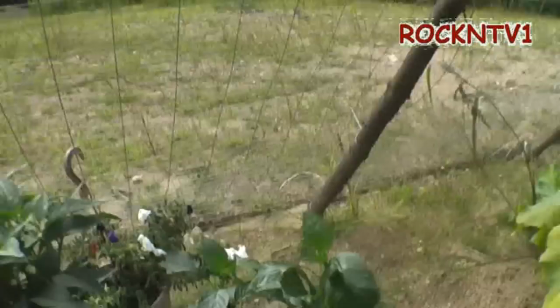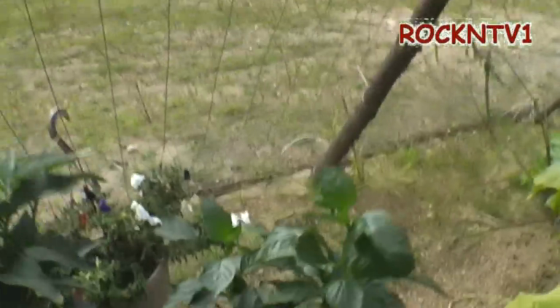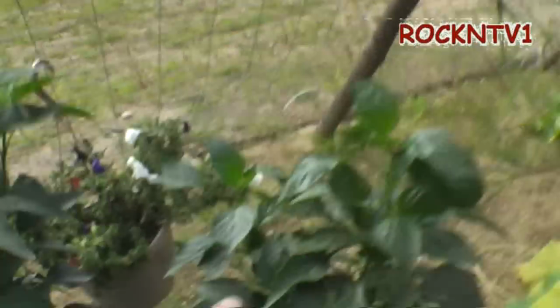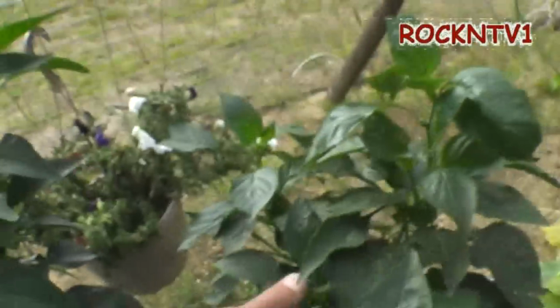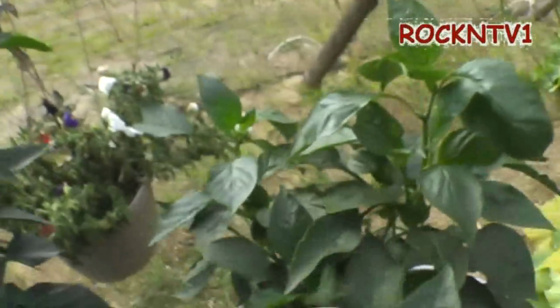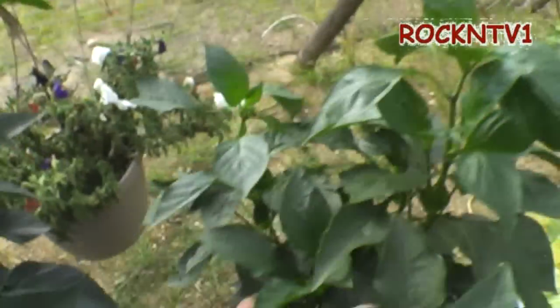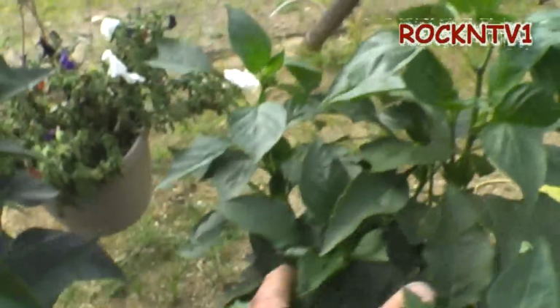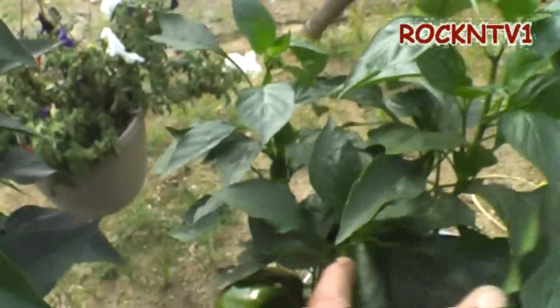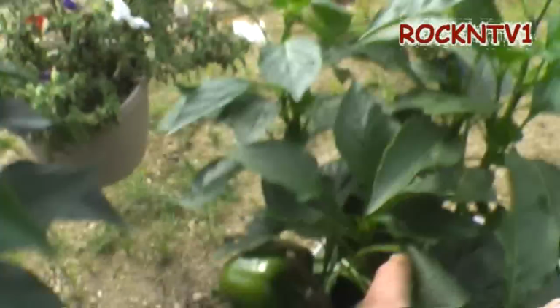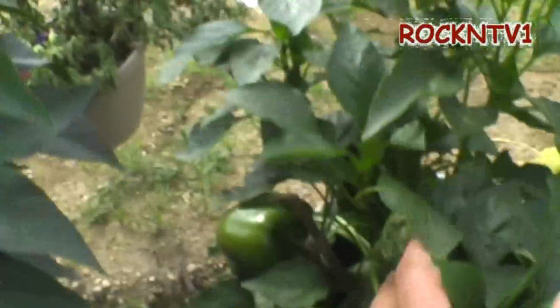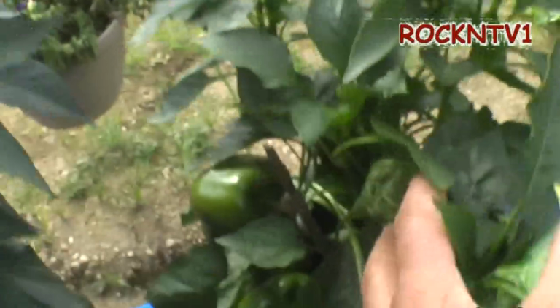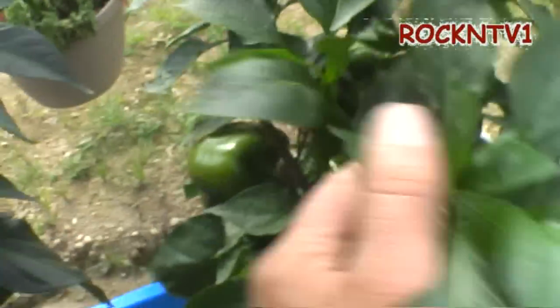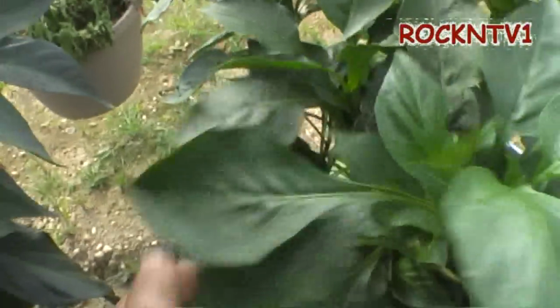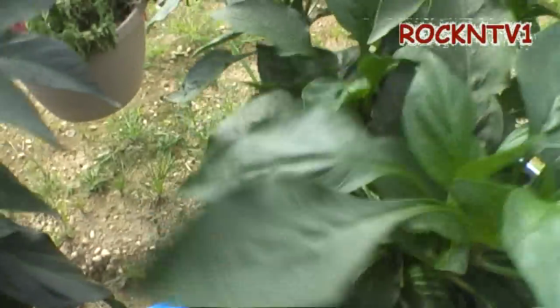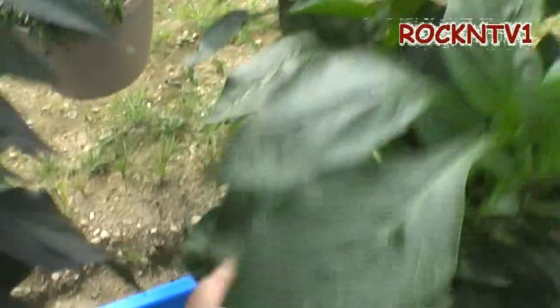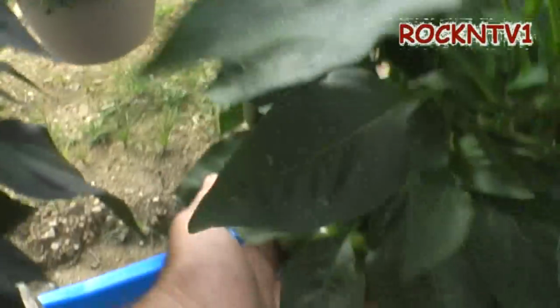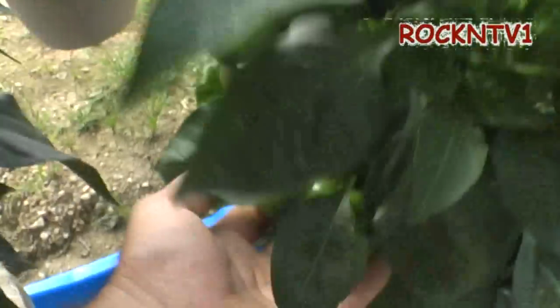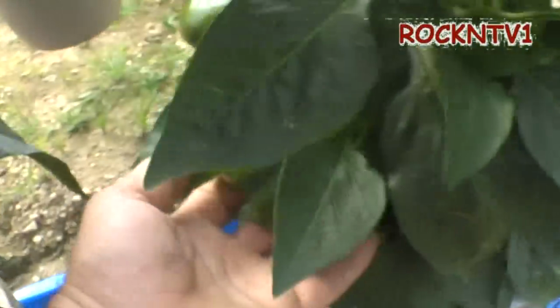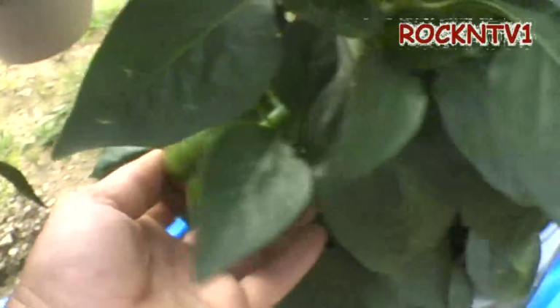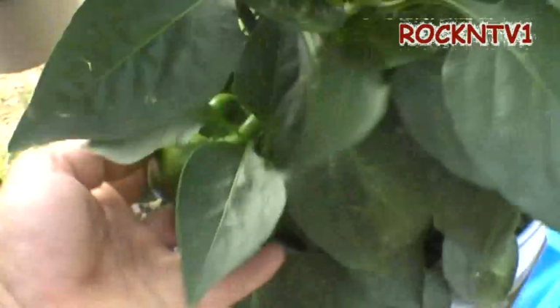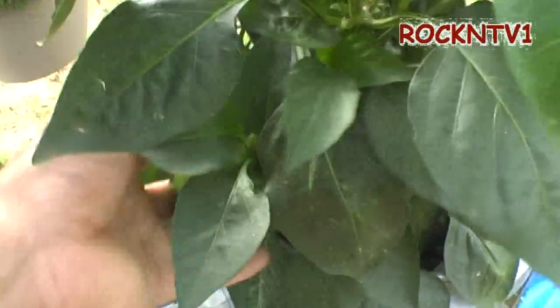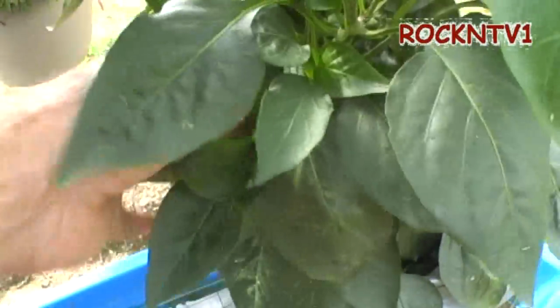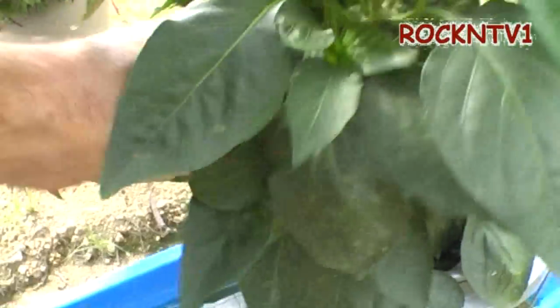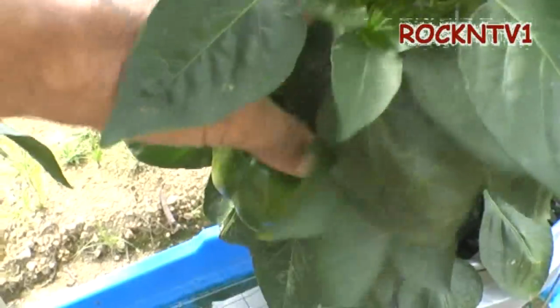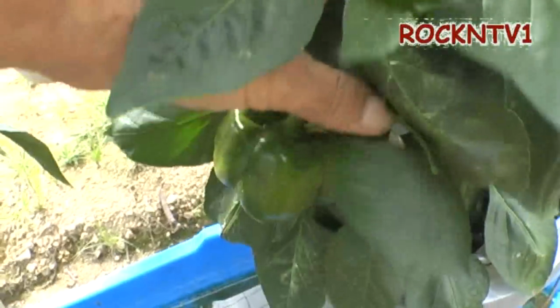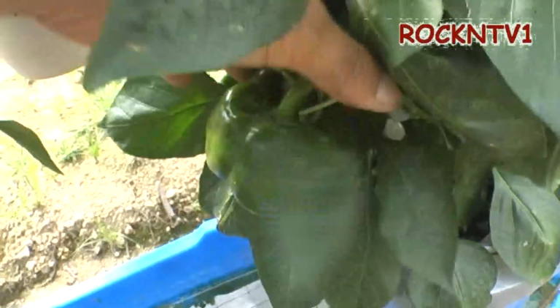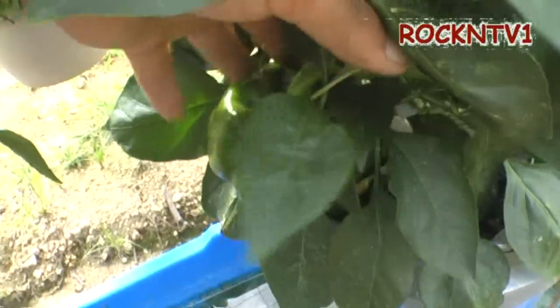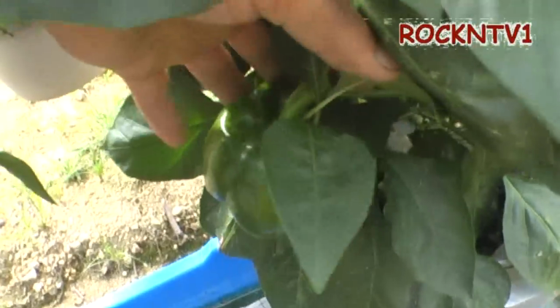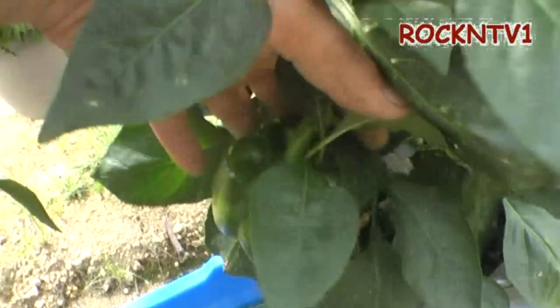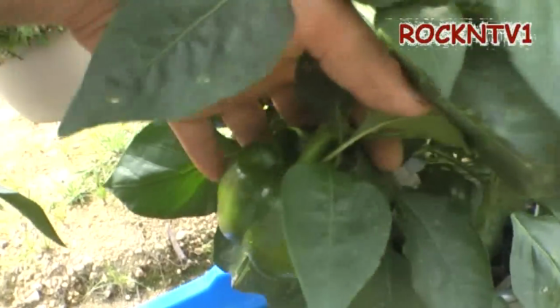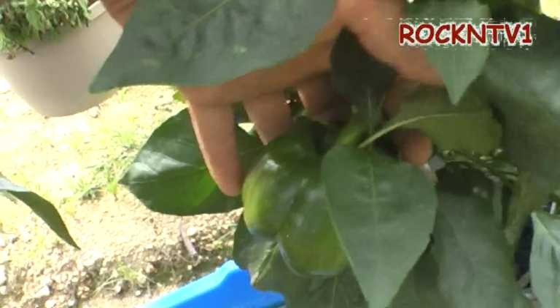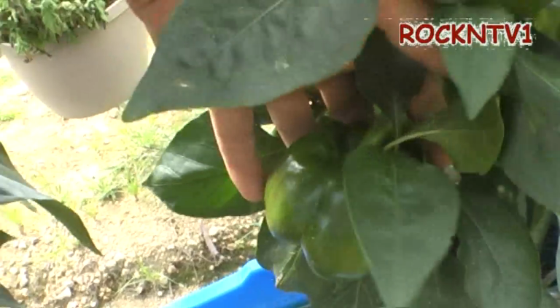These are my green peppers — going nuts, man. Look at the size of that thing. That thing's the size of my hand.